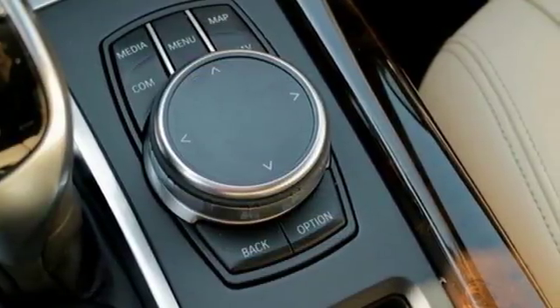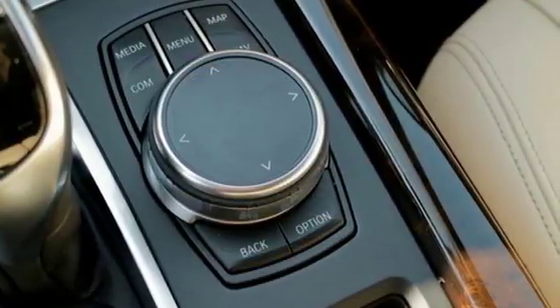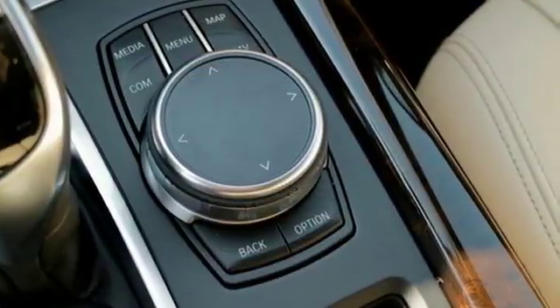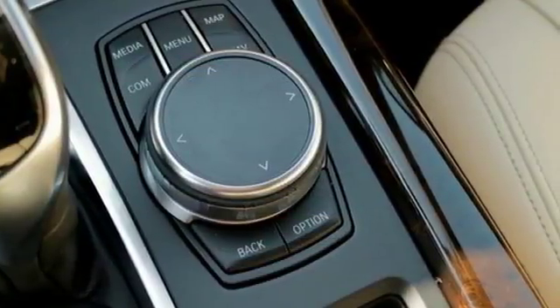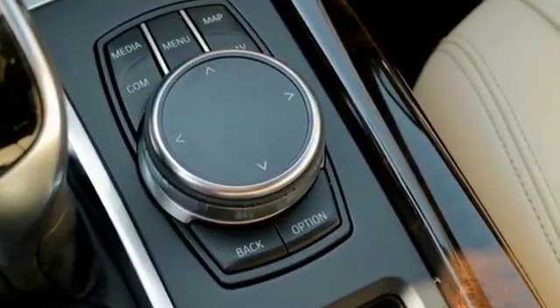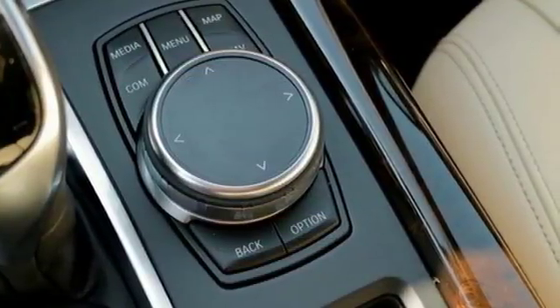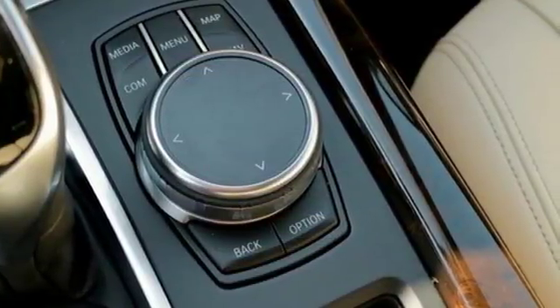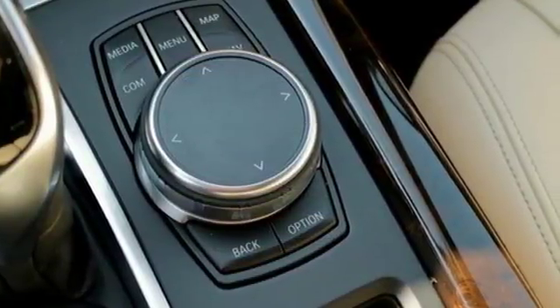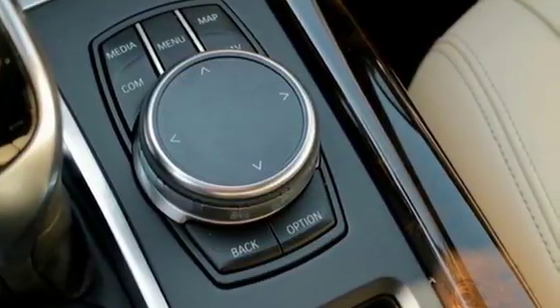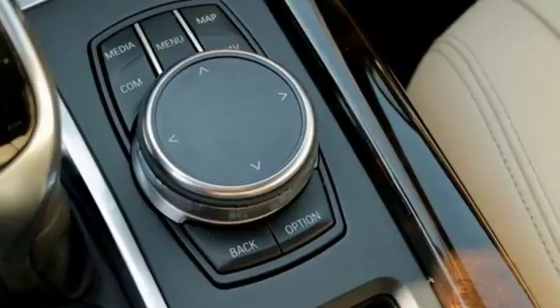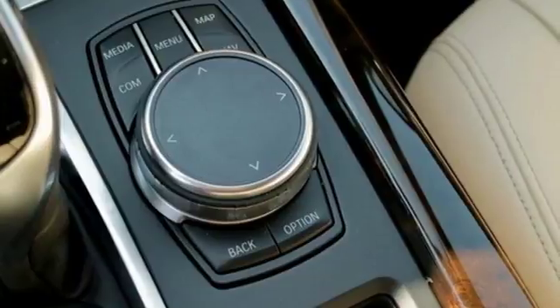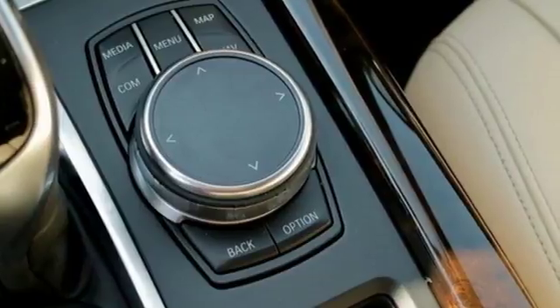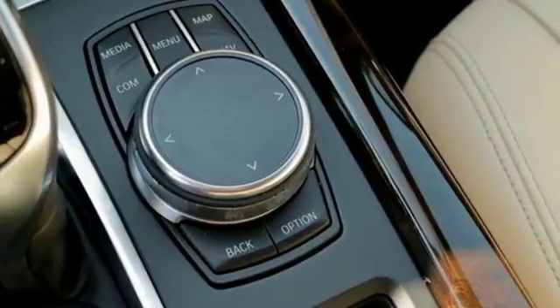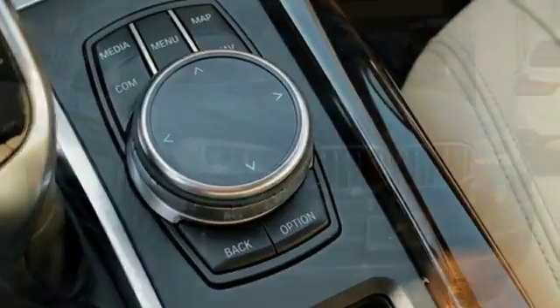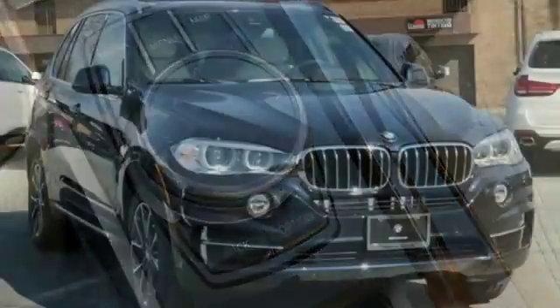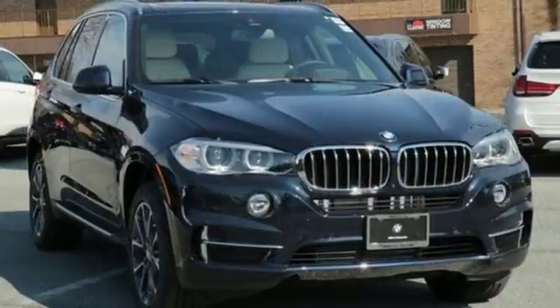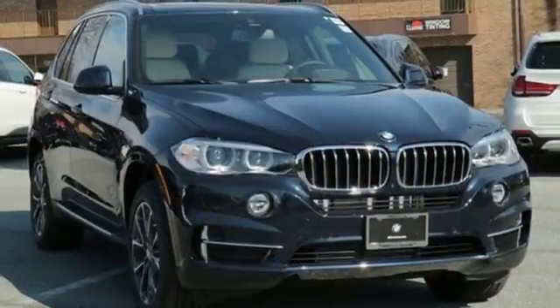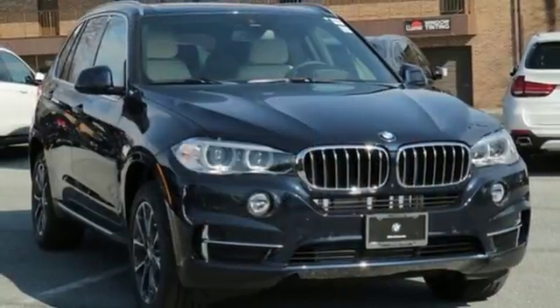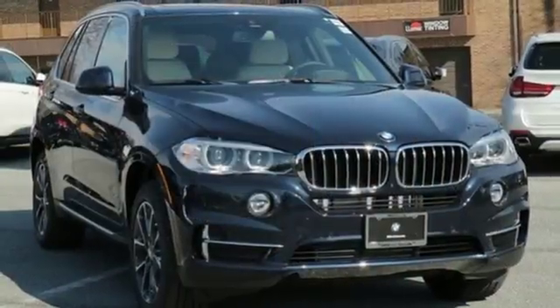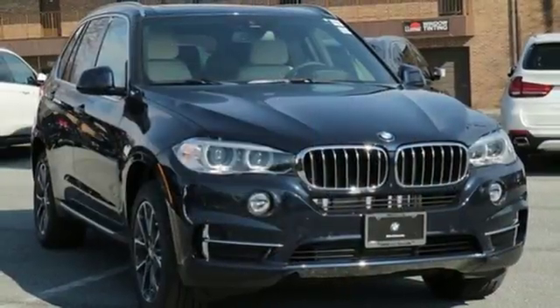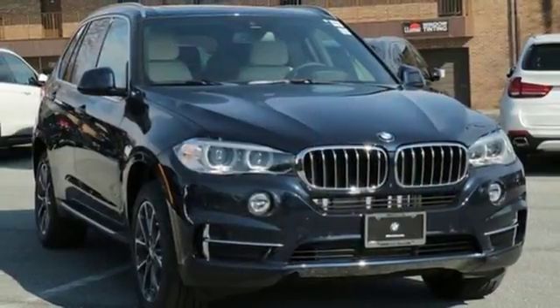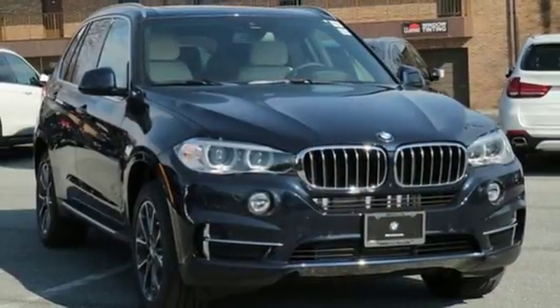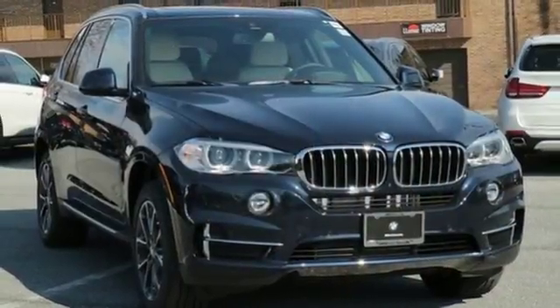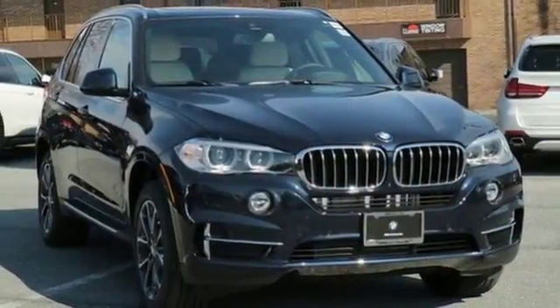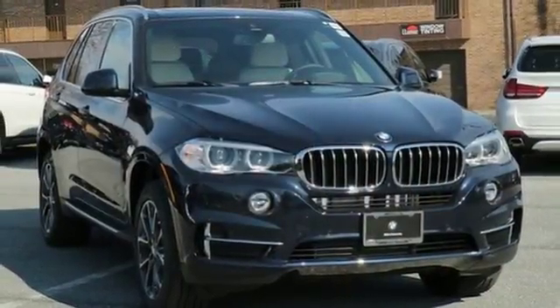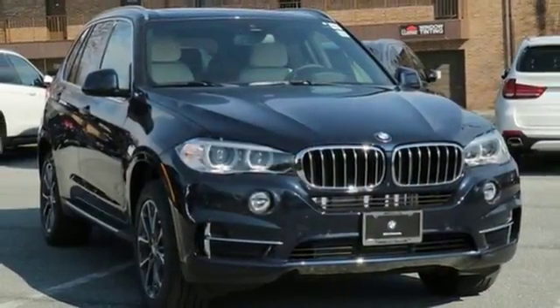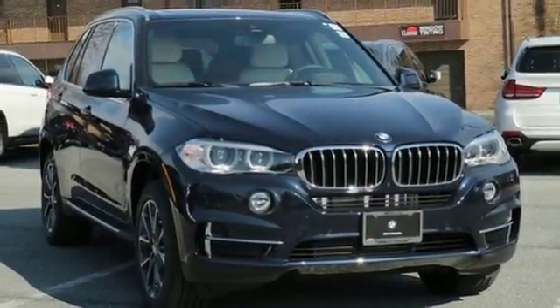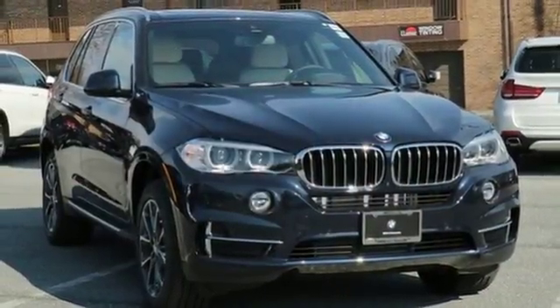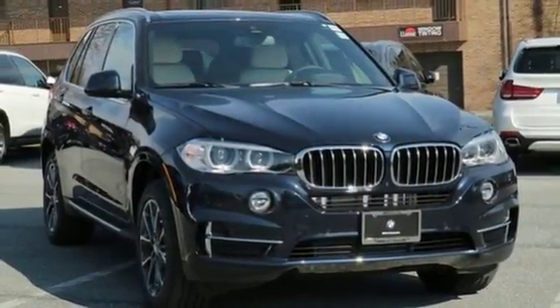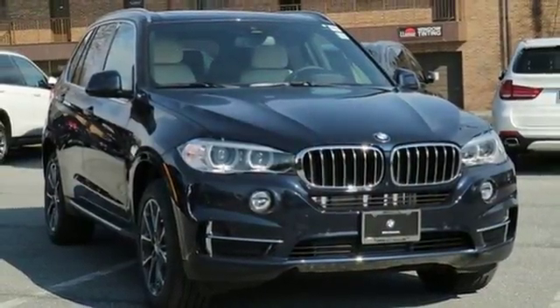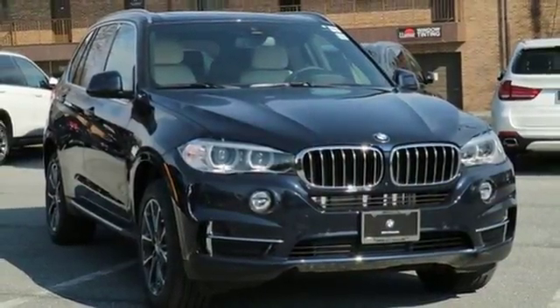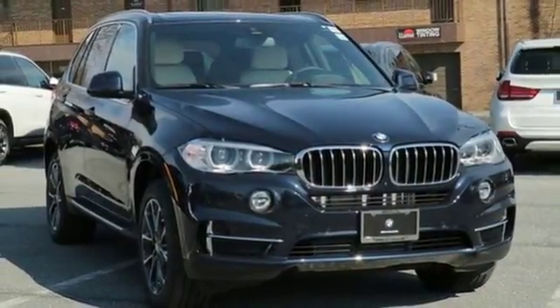Getting to your destination has never been easier or more fun. Get behind the wheel of this X5 today.